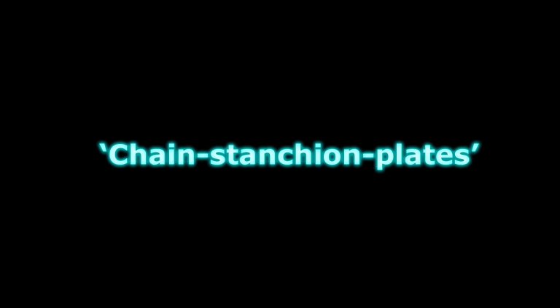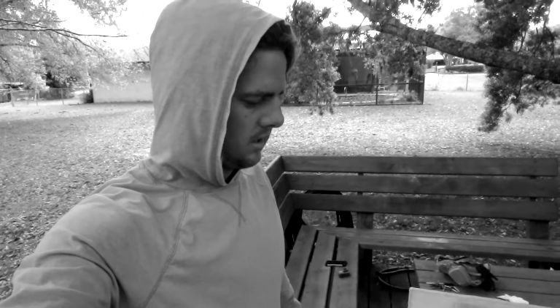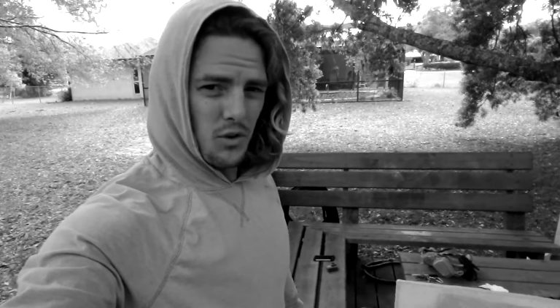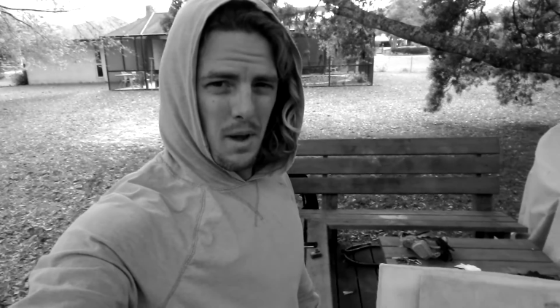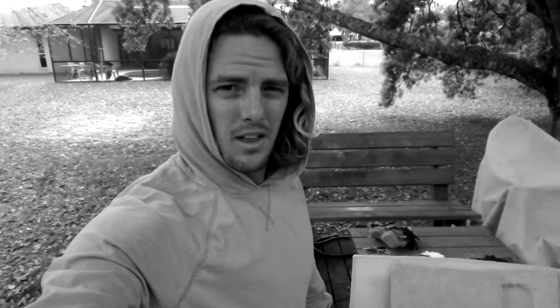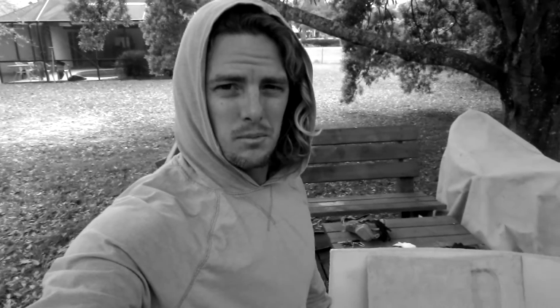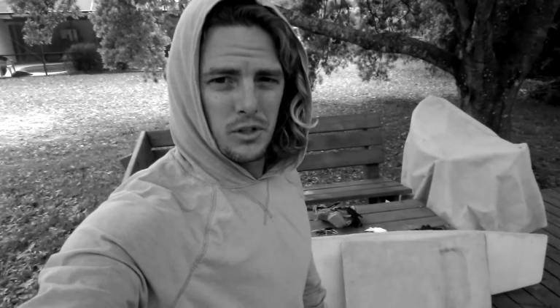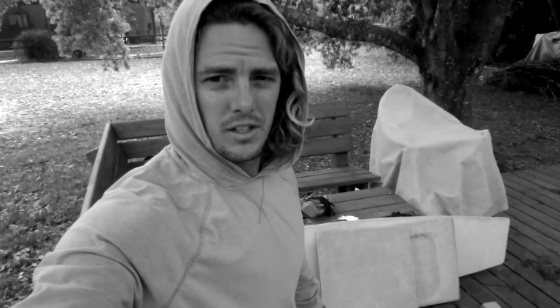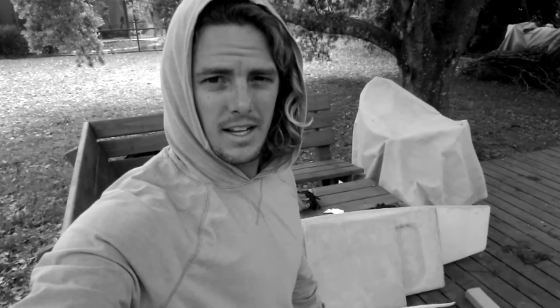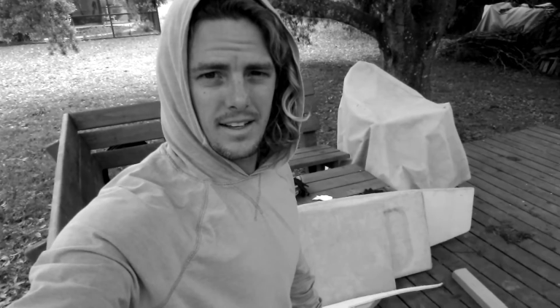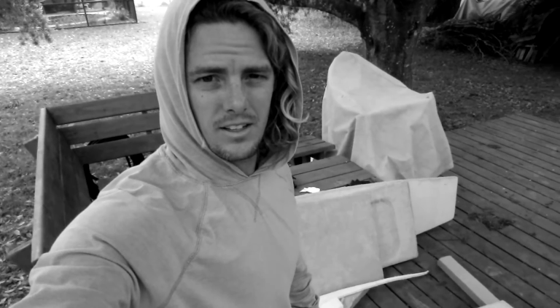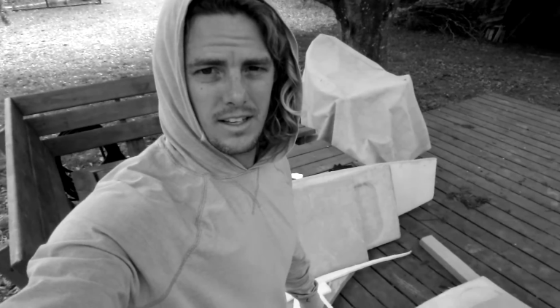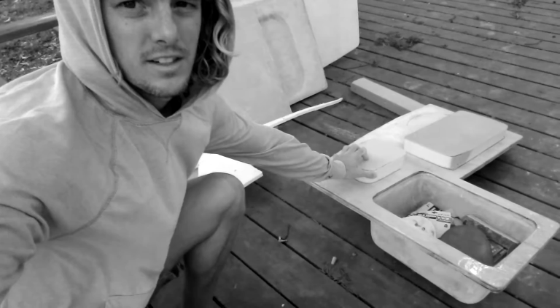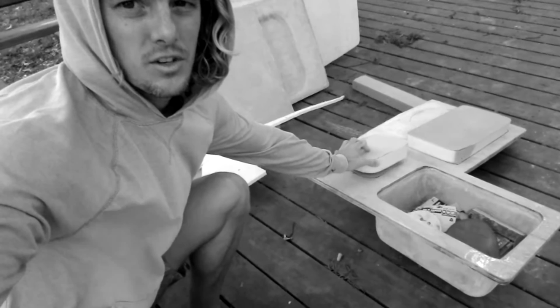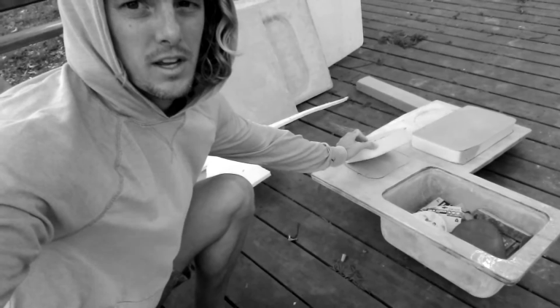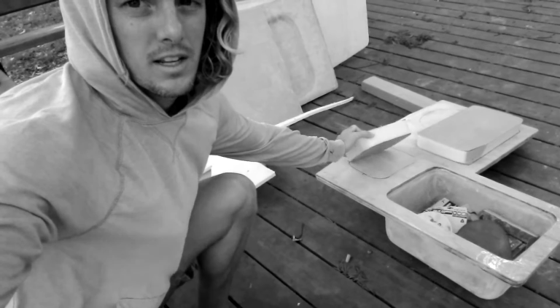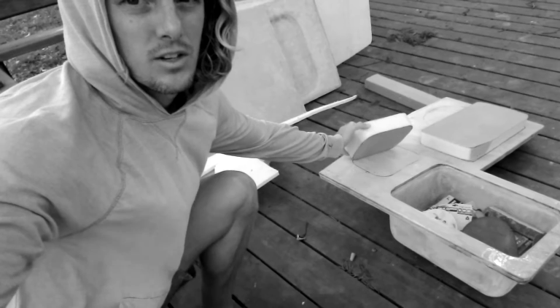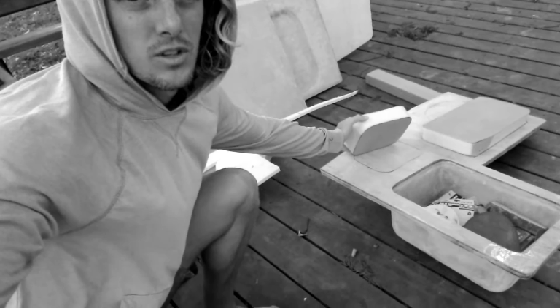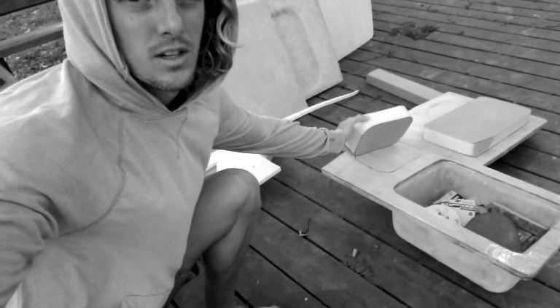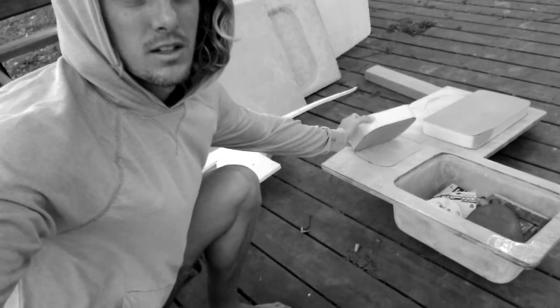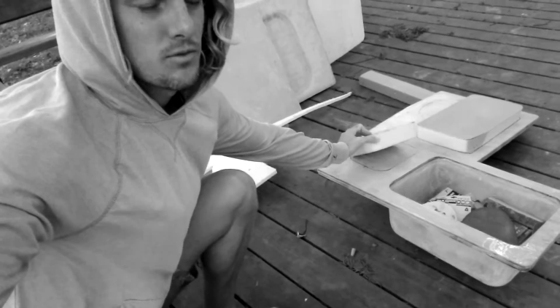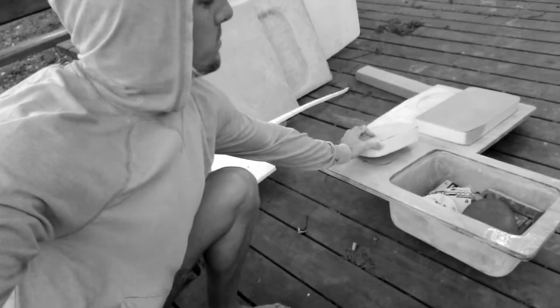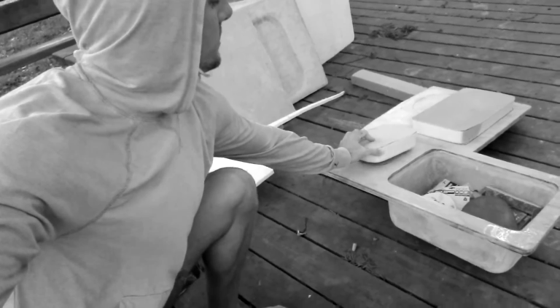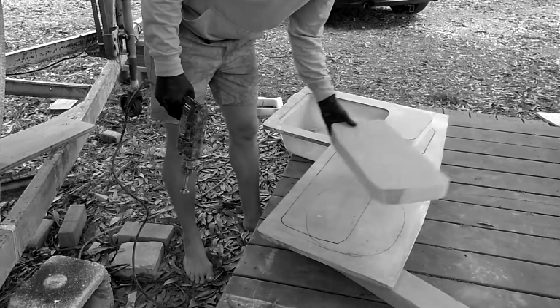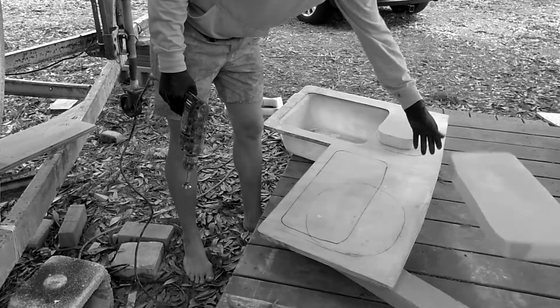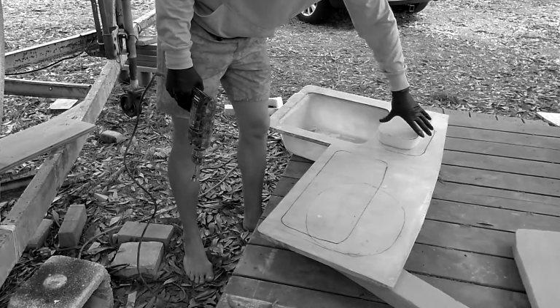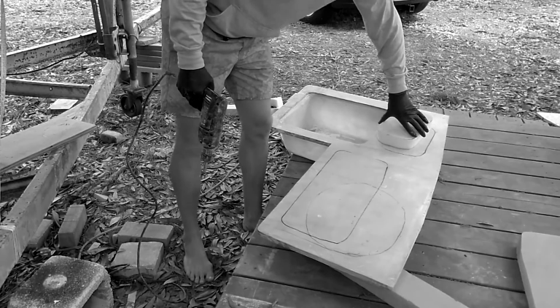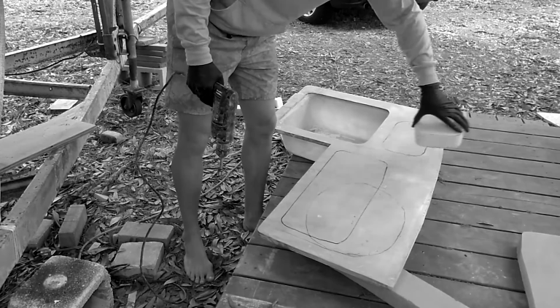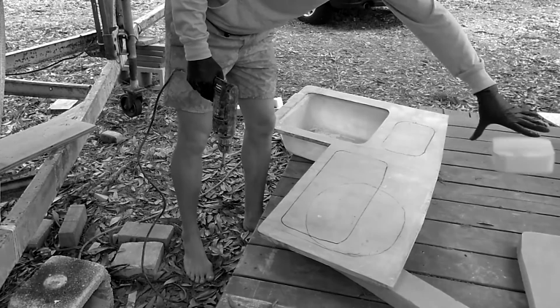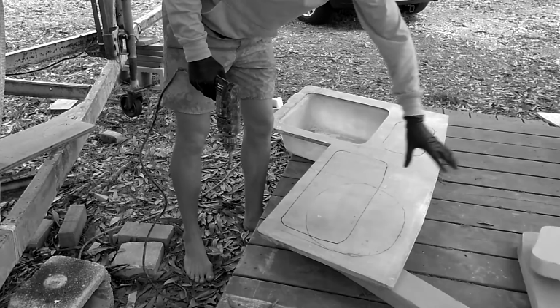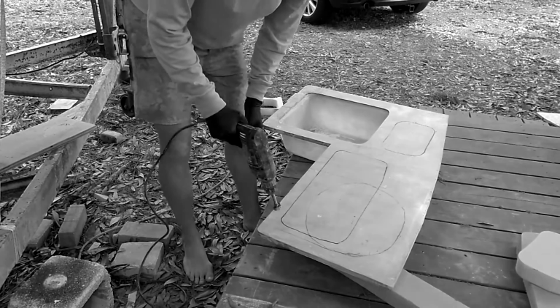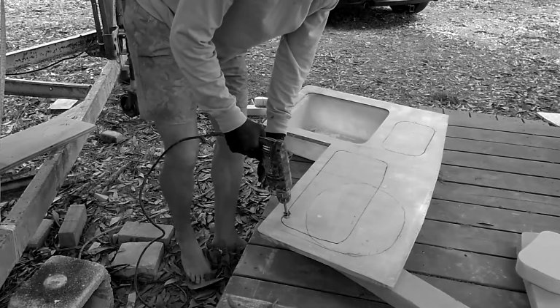All right, welcome back to another episode of Neon Swell. Thanks for coming to check out this boat build again. Now if you remember from last episode,